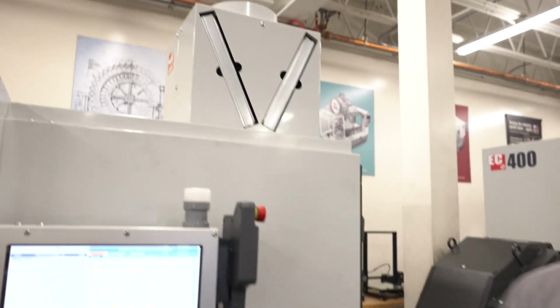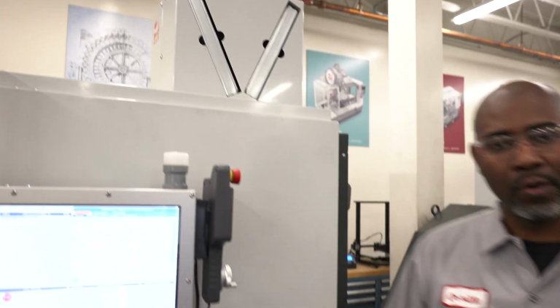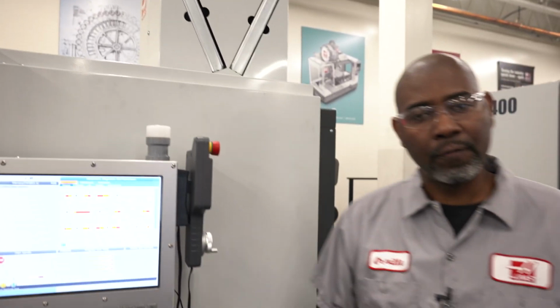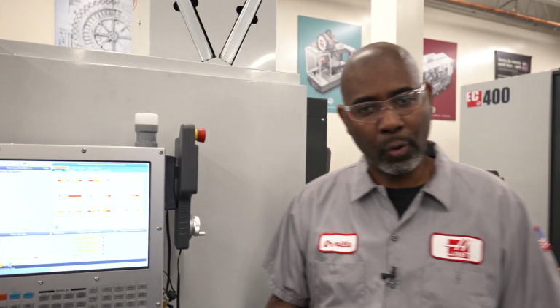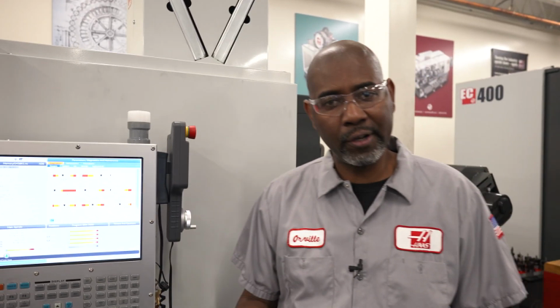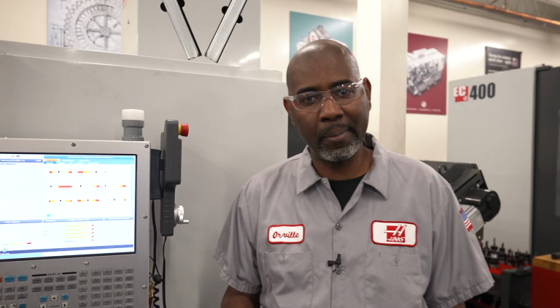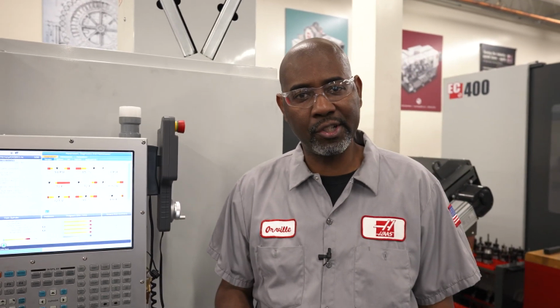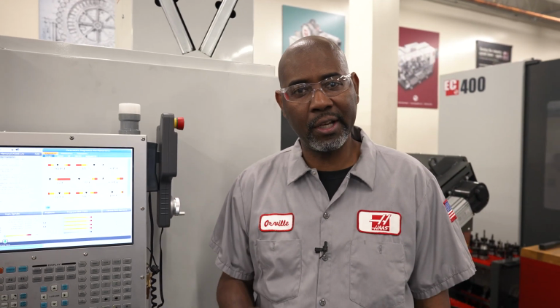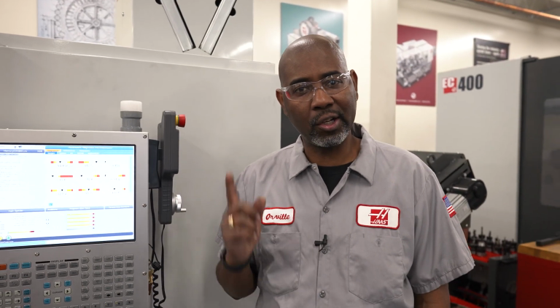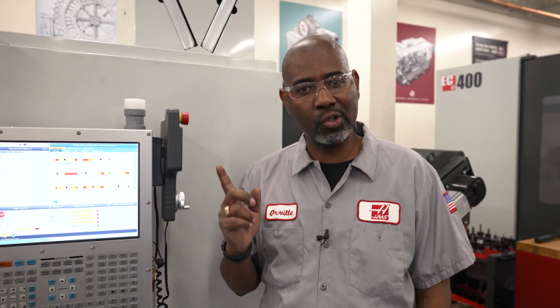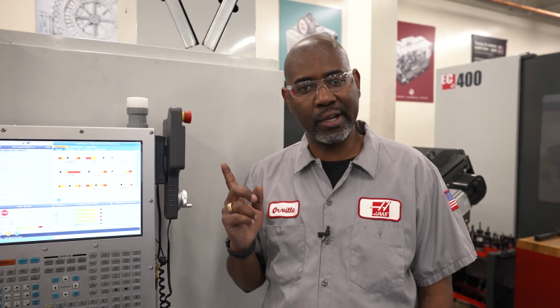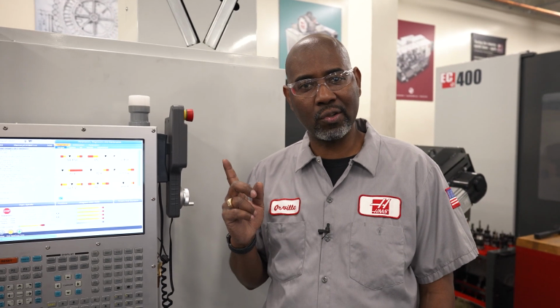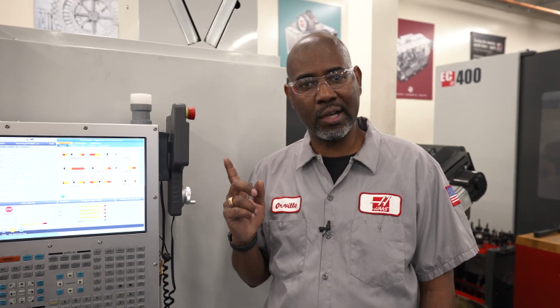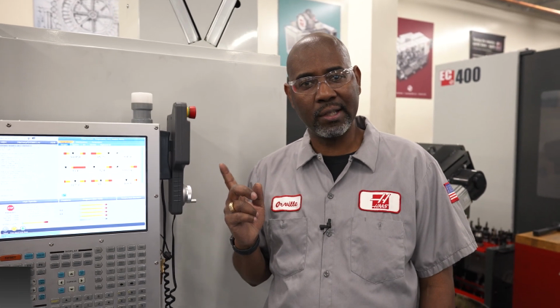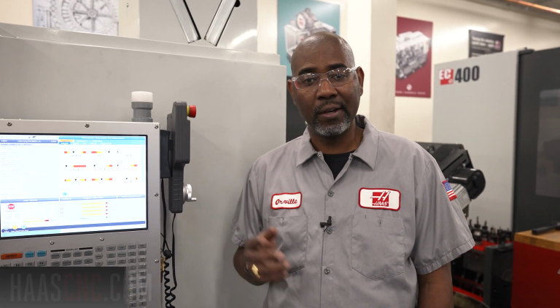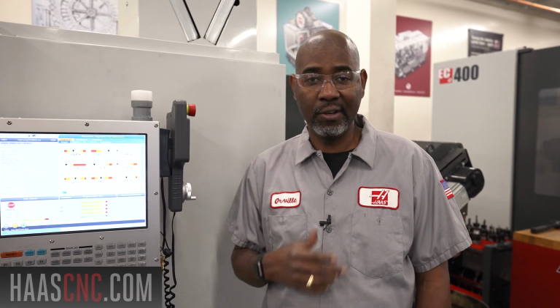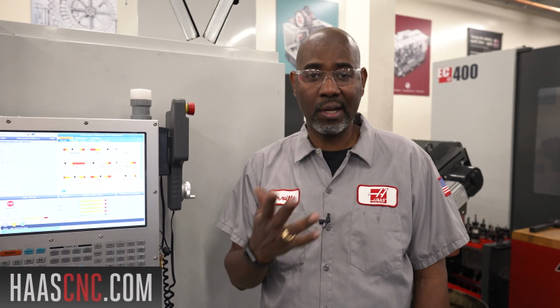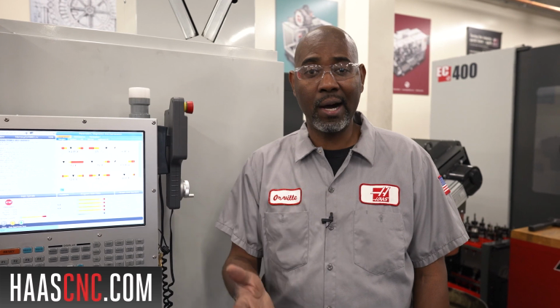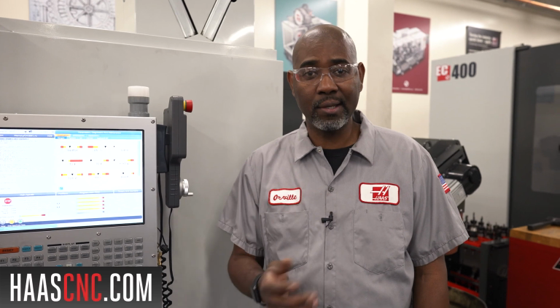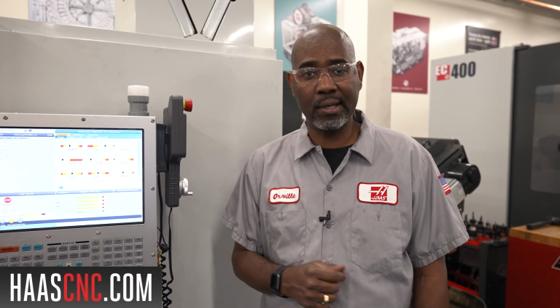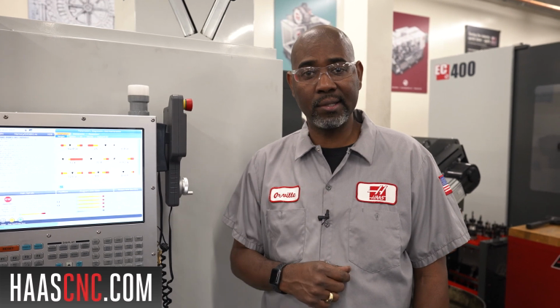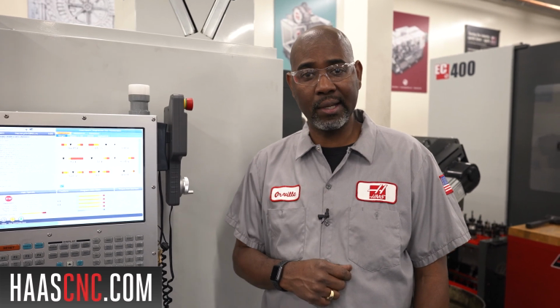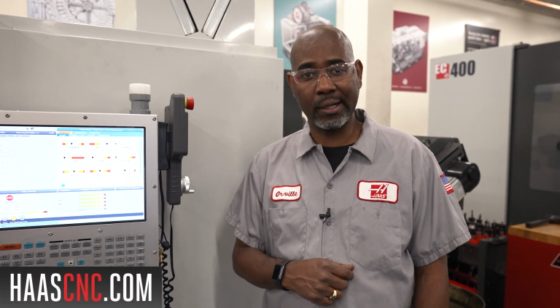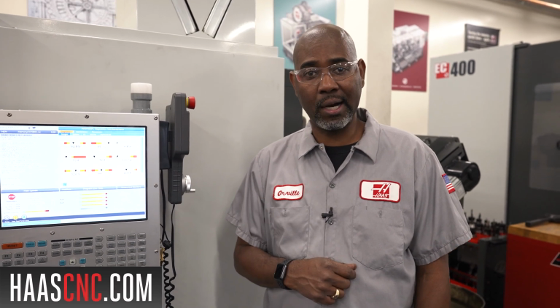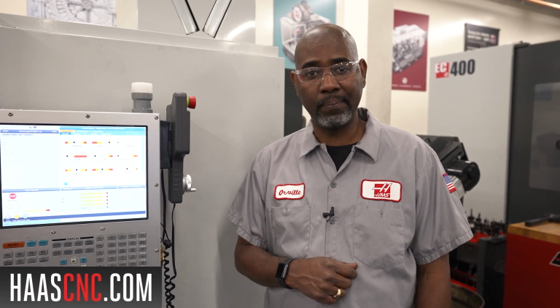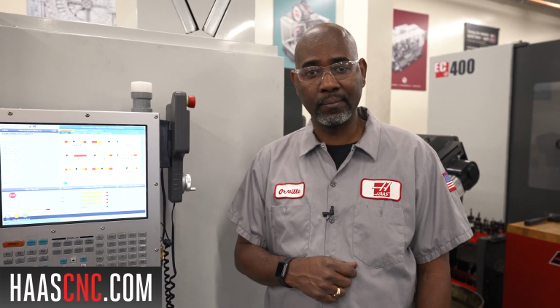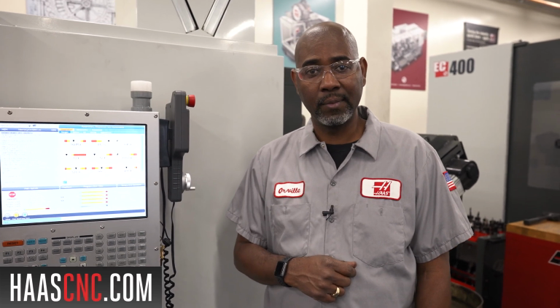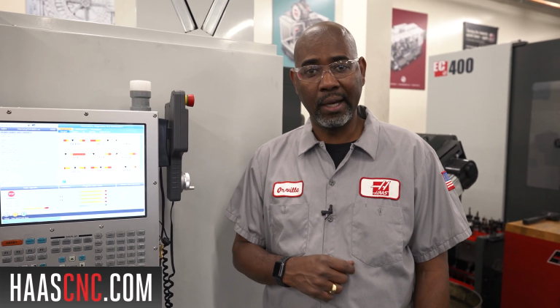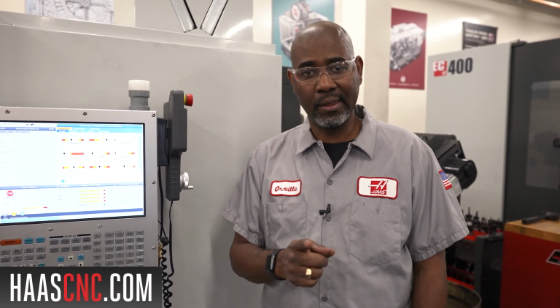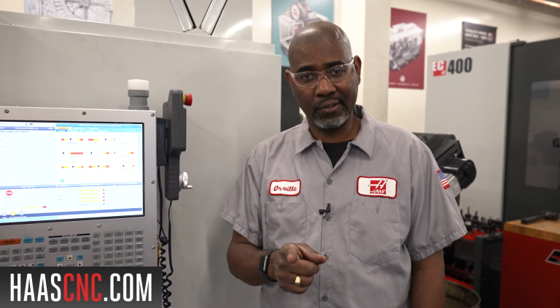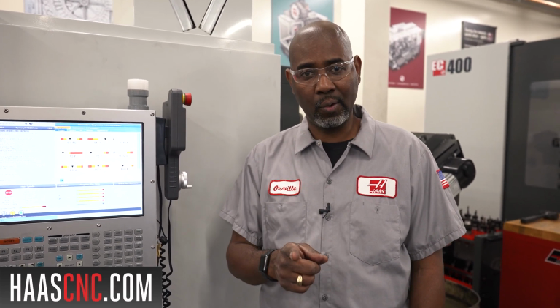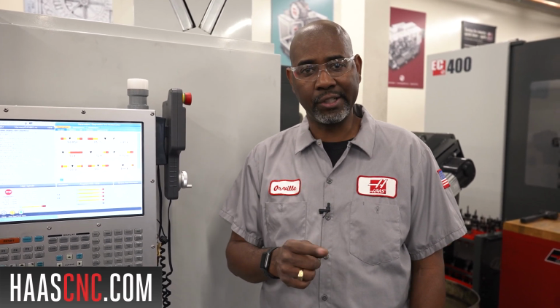For more information on enclosure exhaust, visit HaasCNC.com. Thanks for watching.